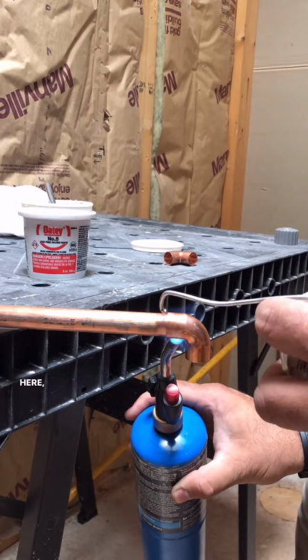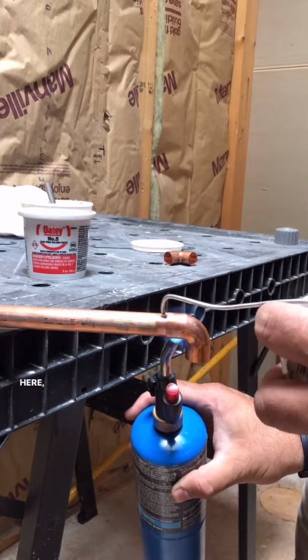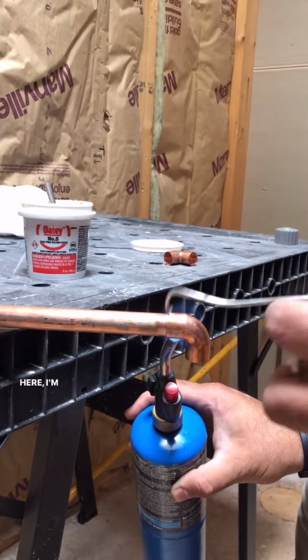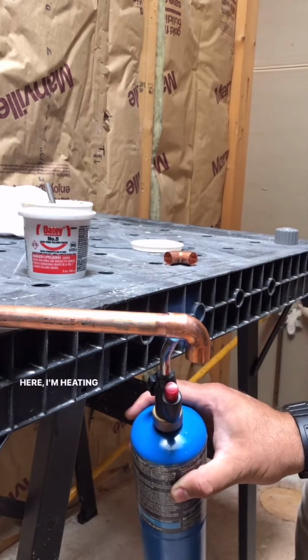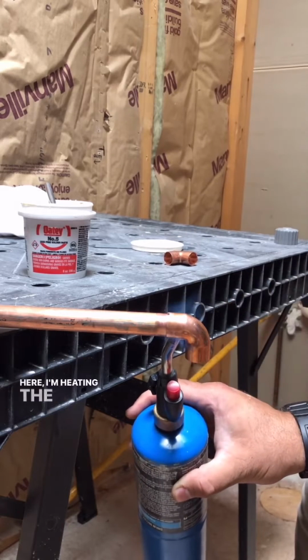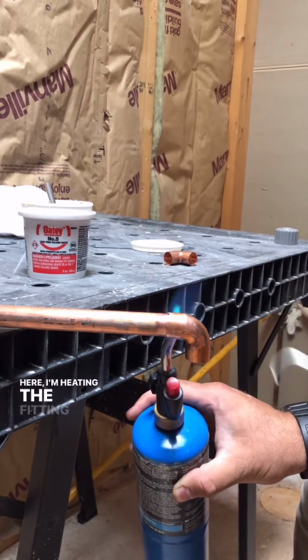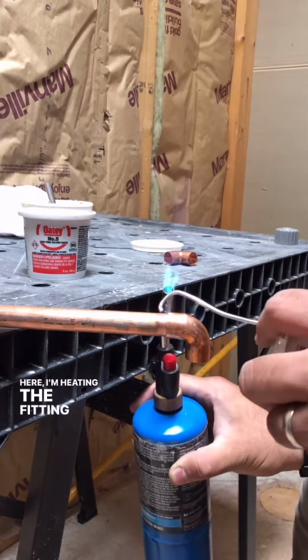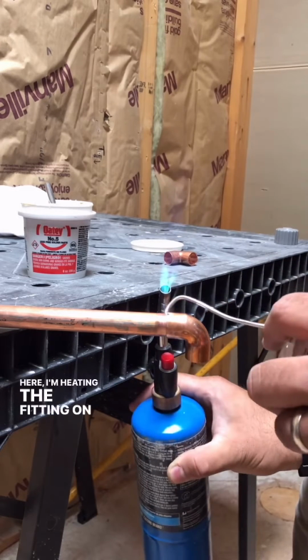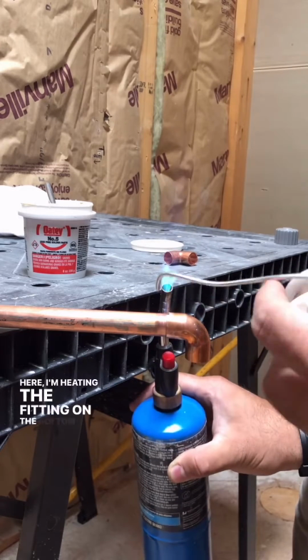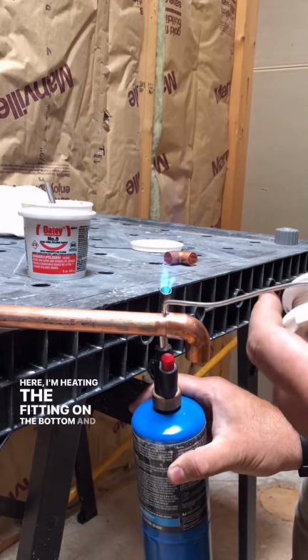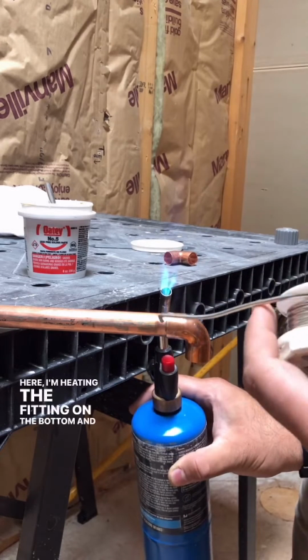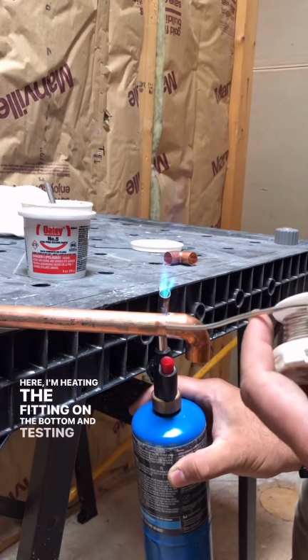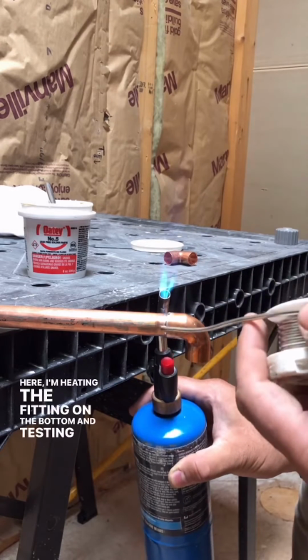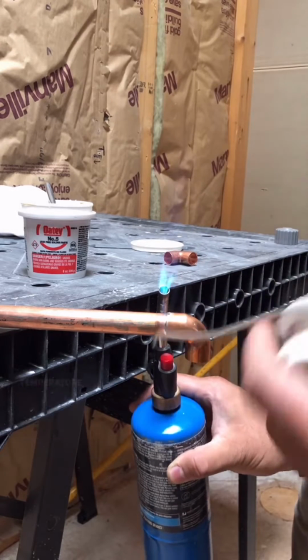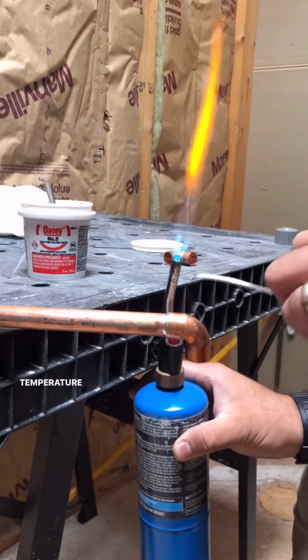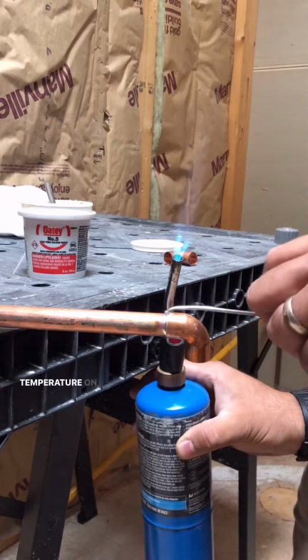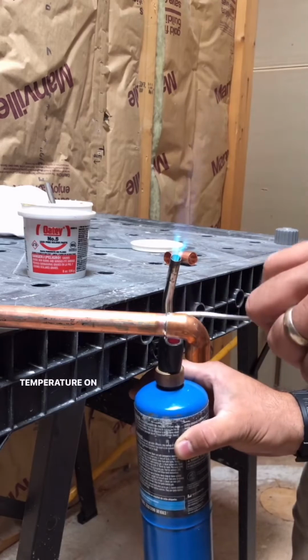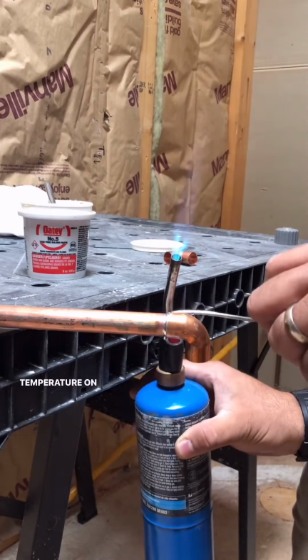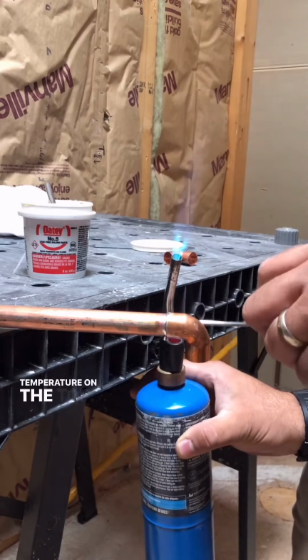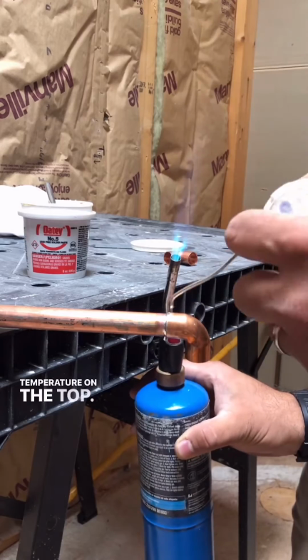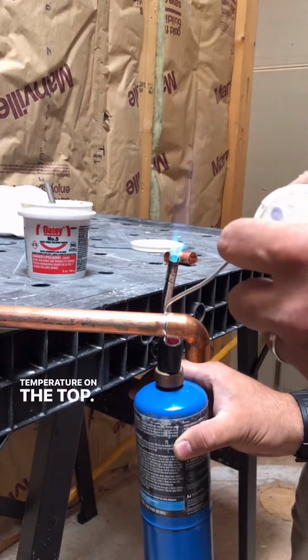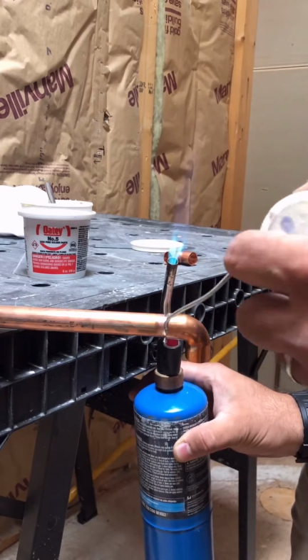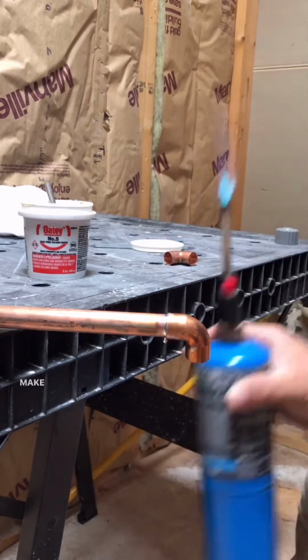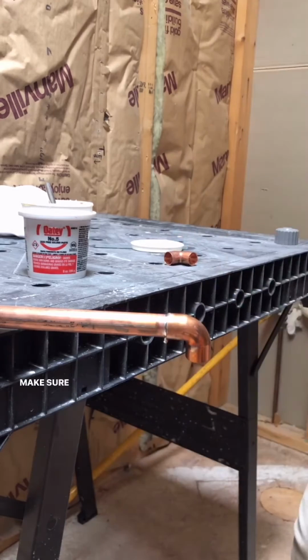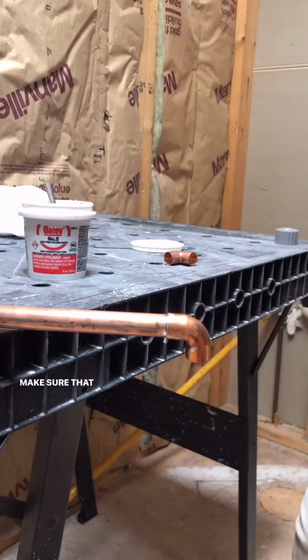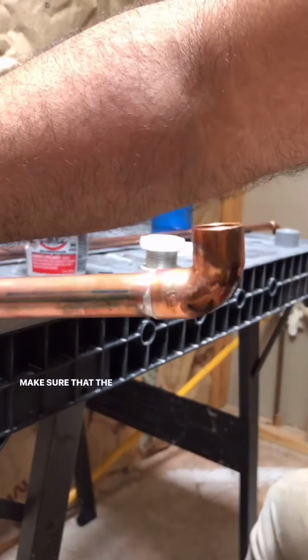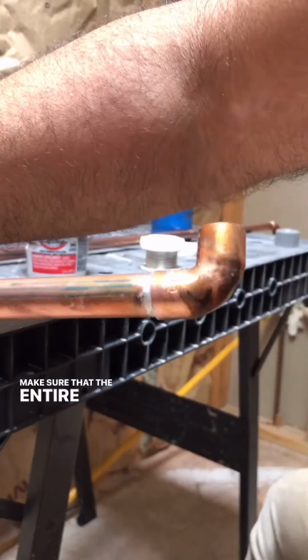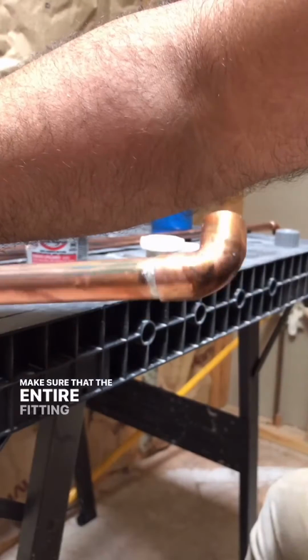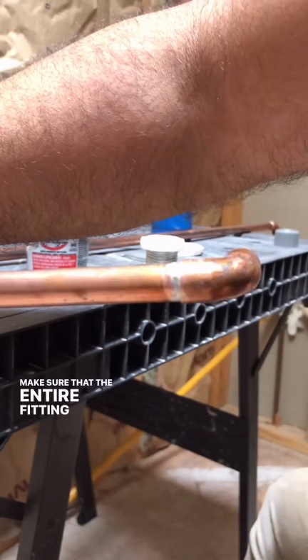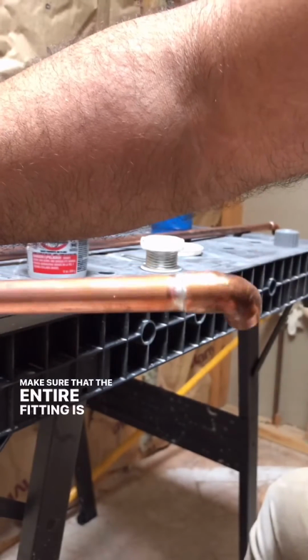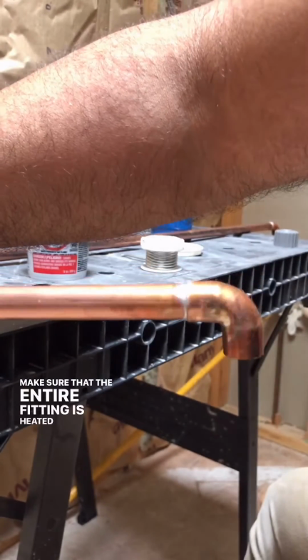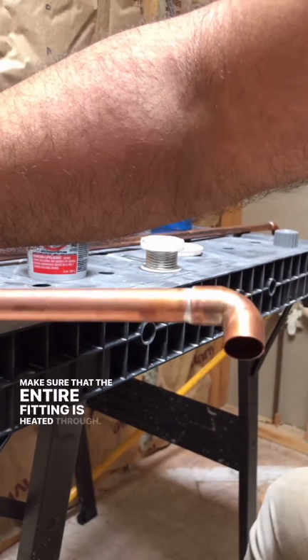Here, I'm heating the fitting on the bottom and testing the temperature on the top to make sure that the entire fitting is heated through.